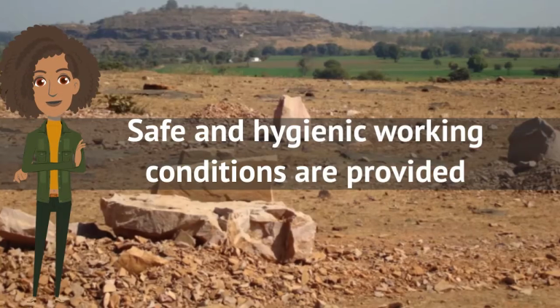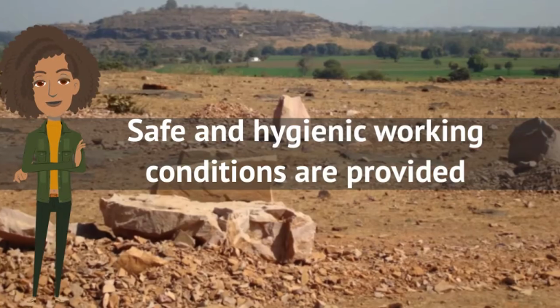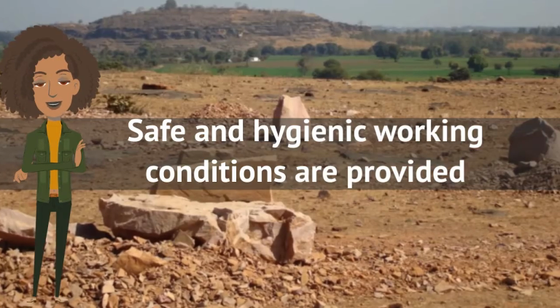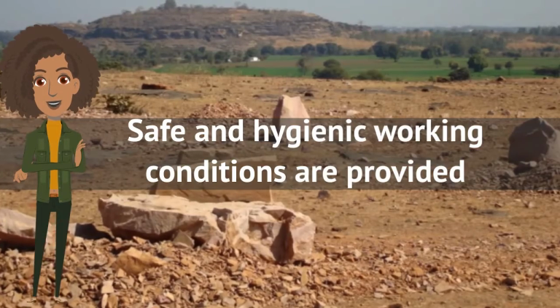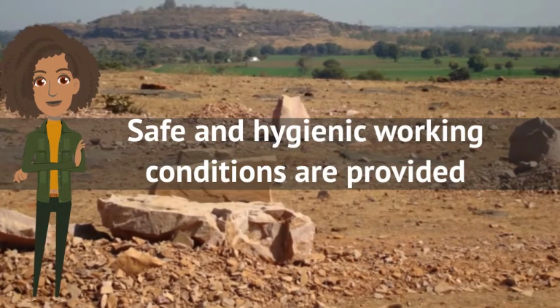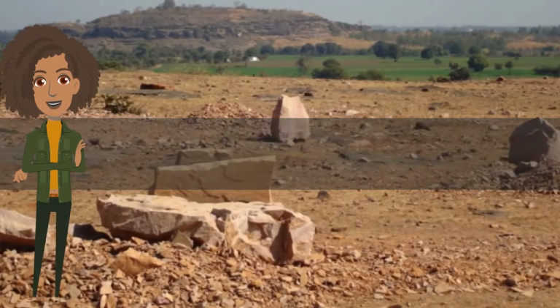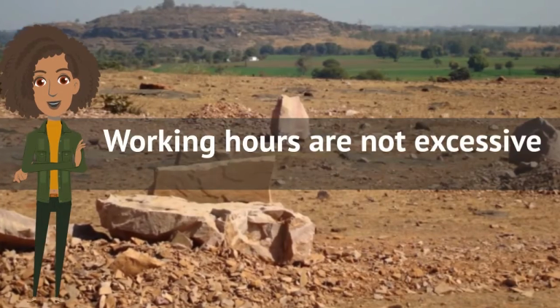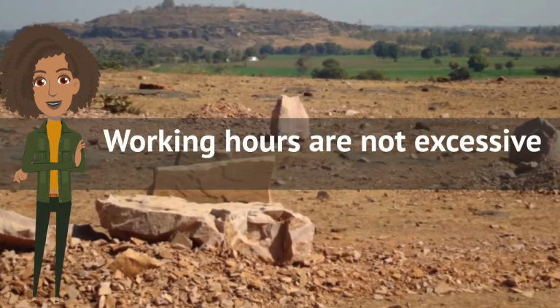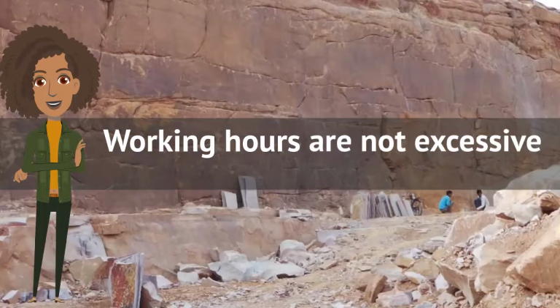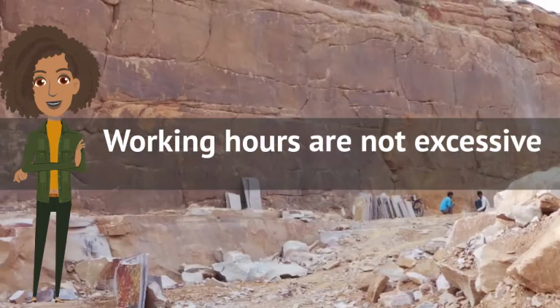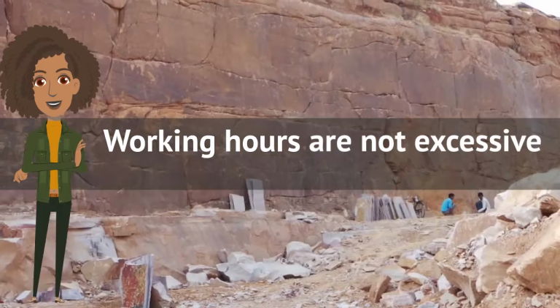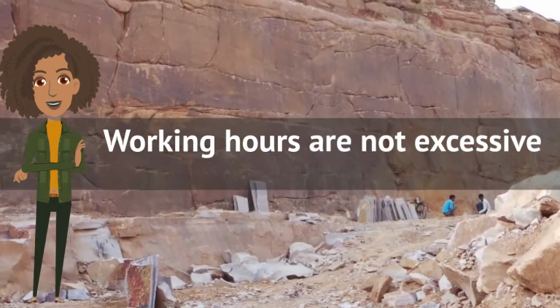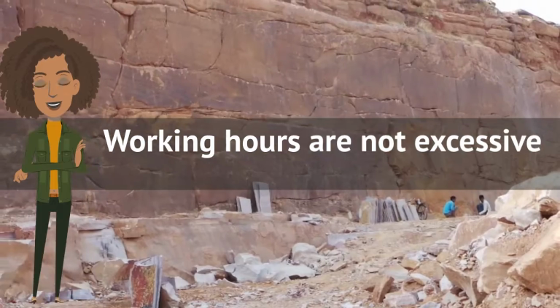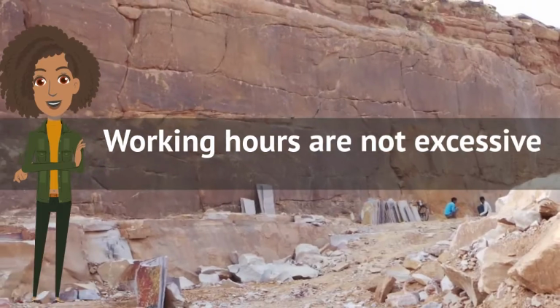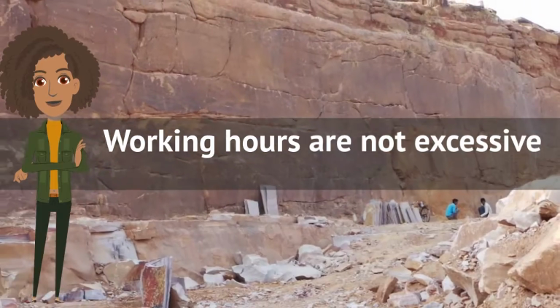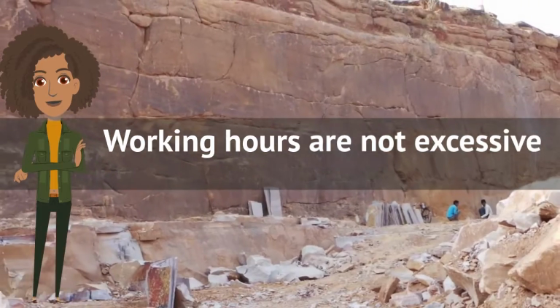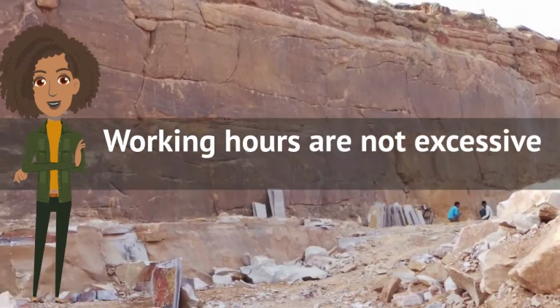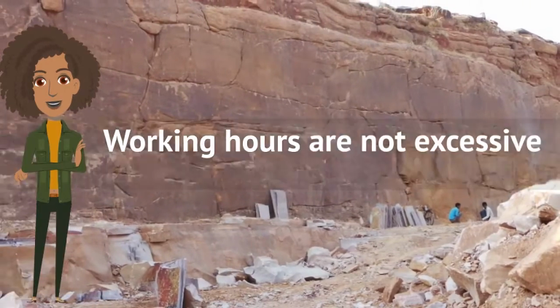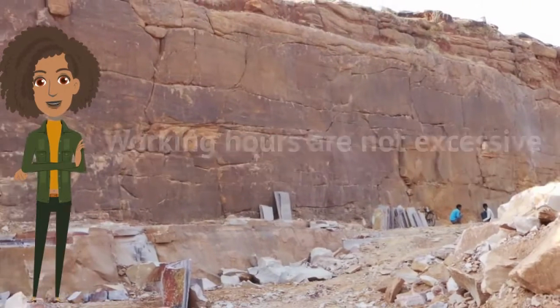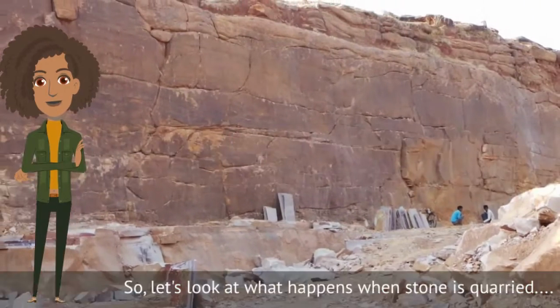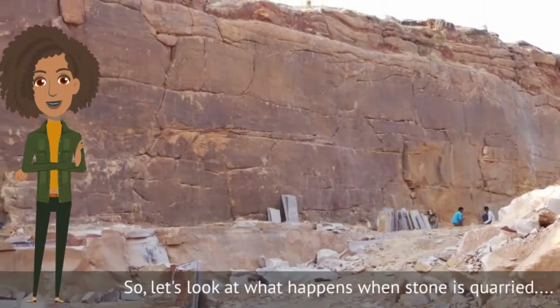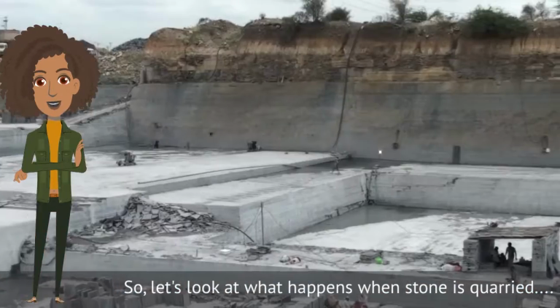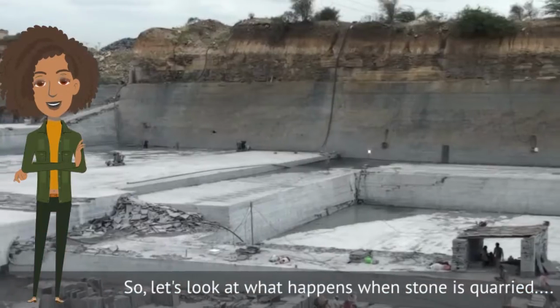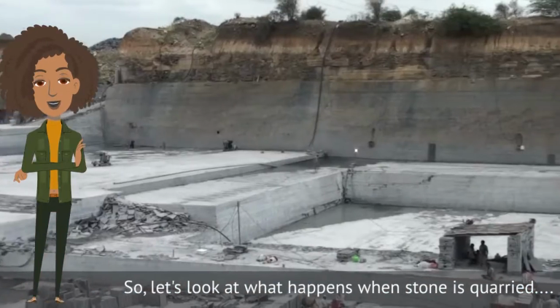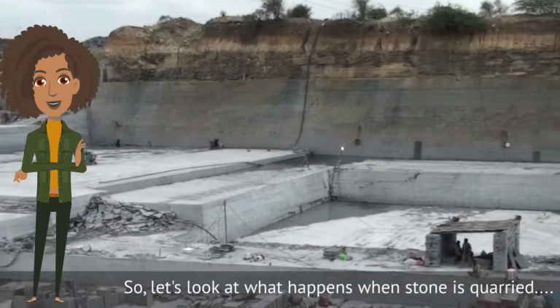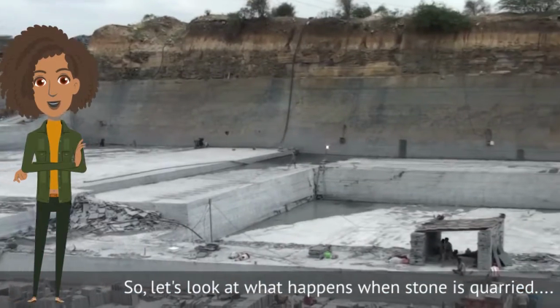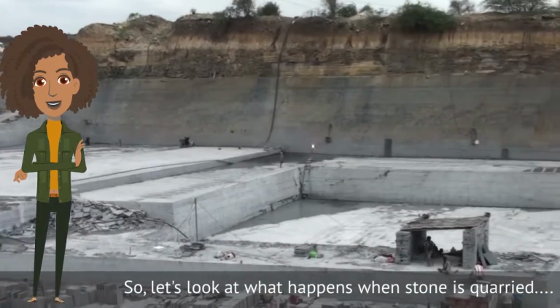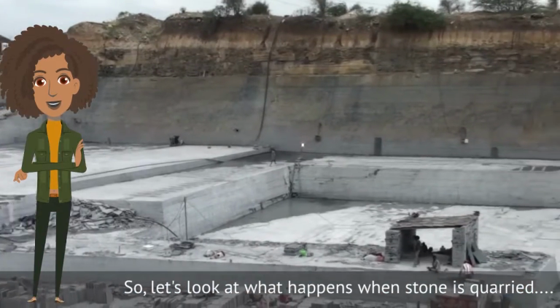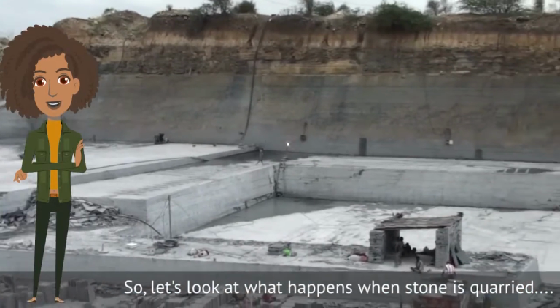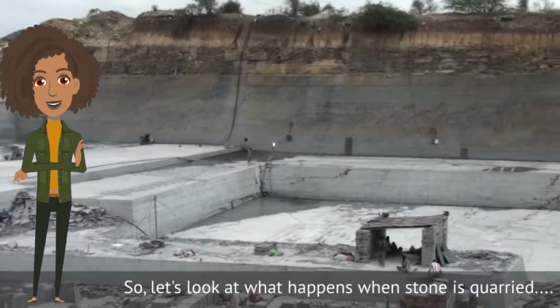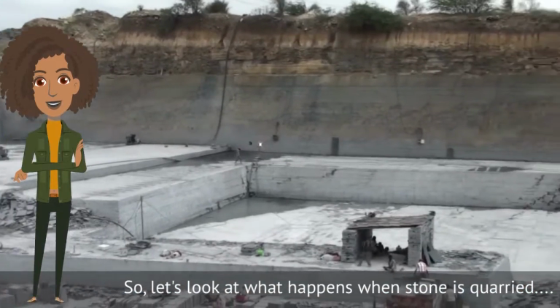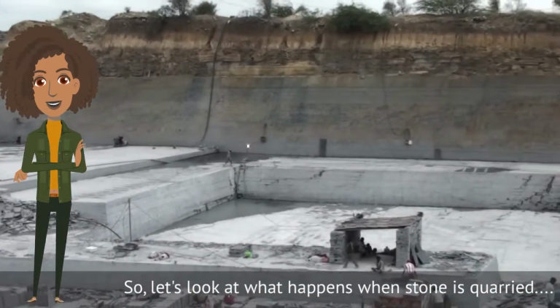And working hours are not excessive. So let's look at what happens when stone is quarried.